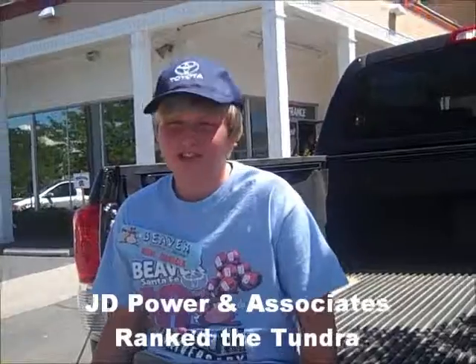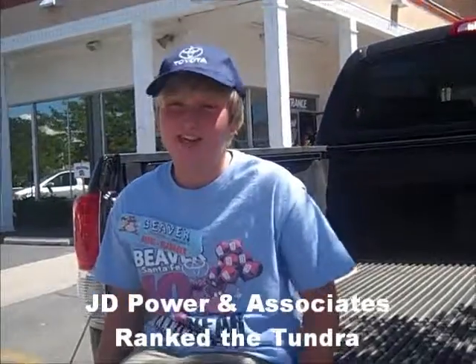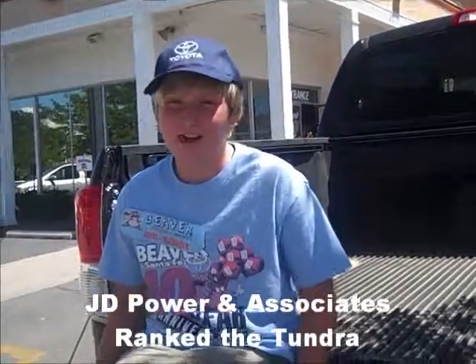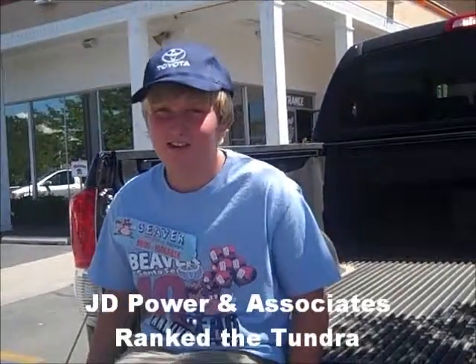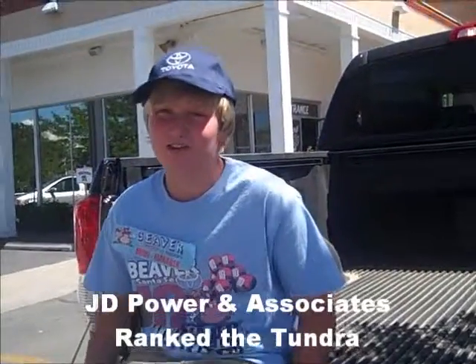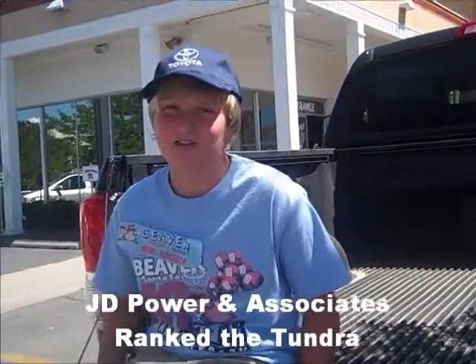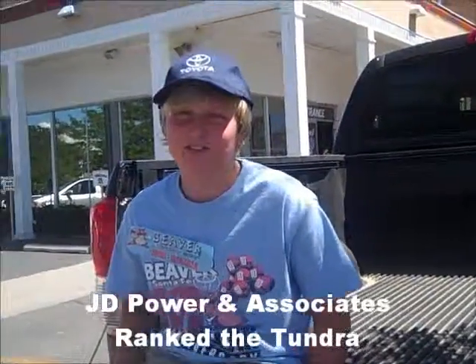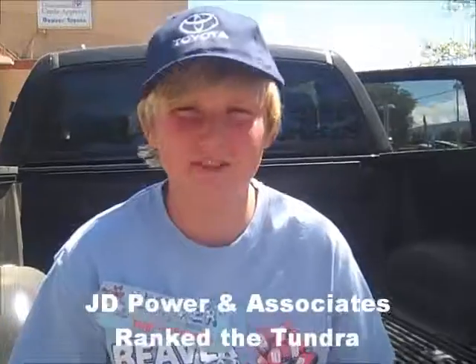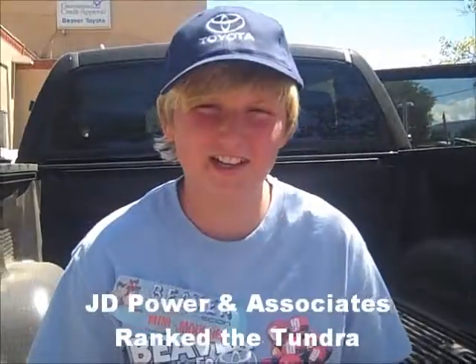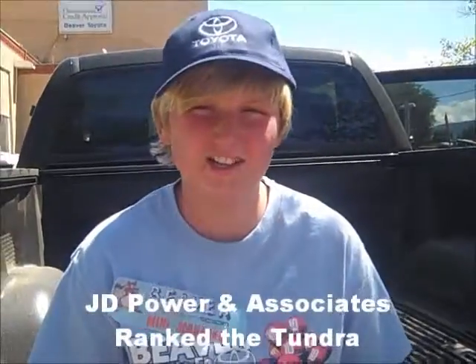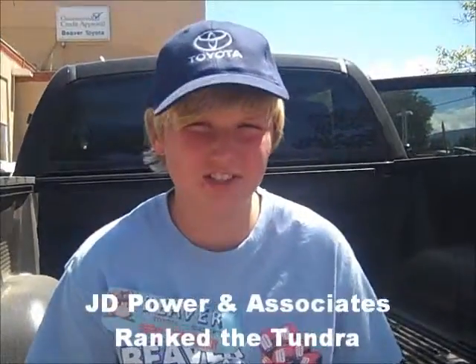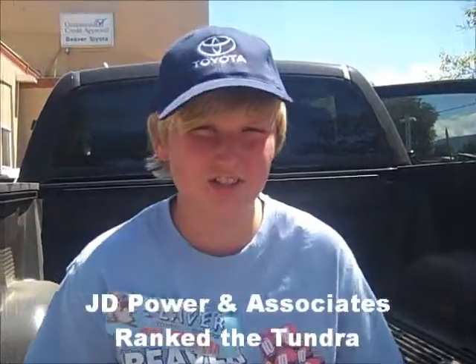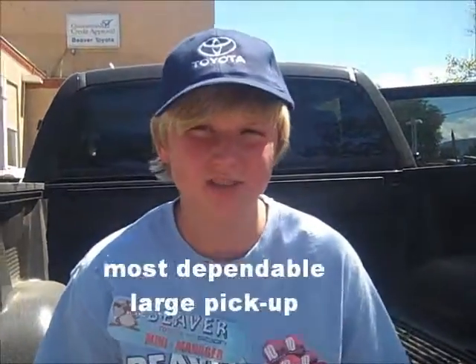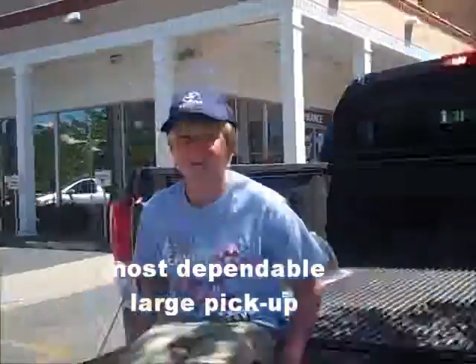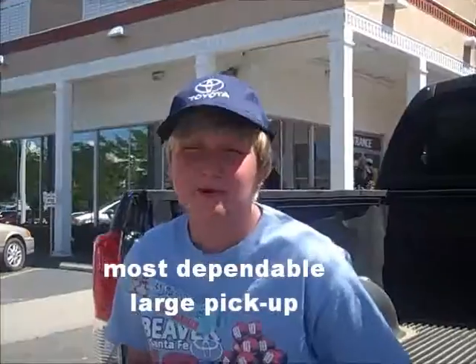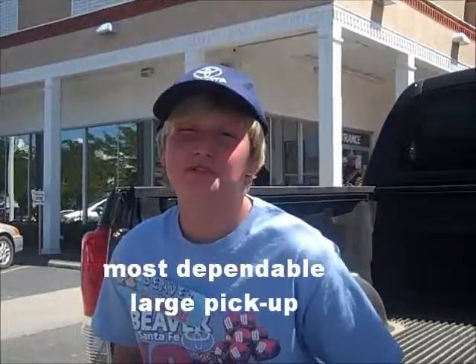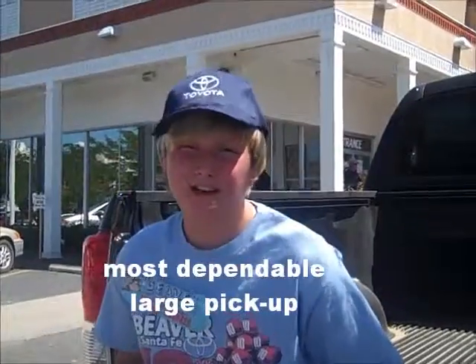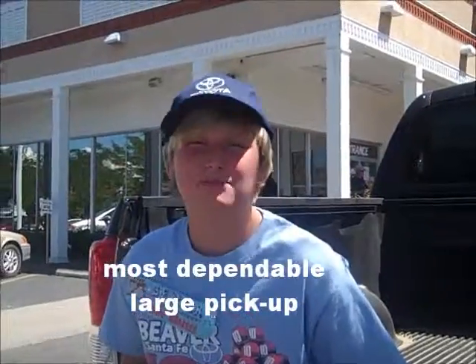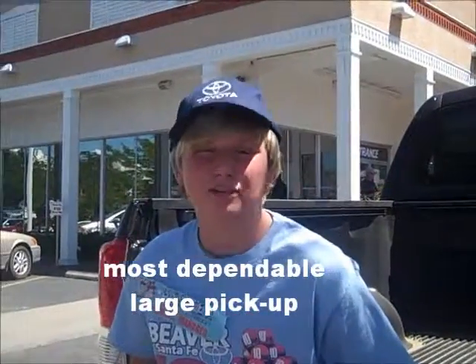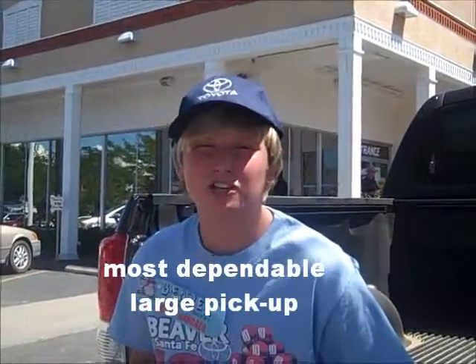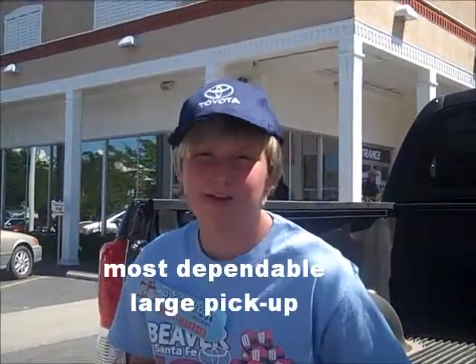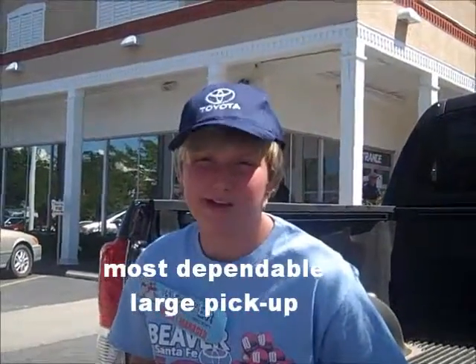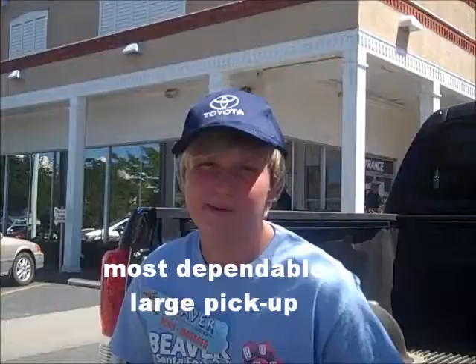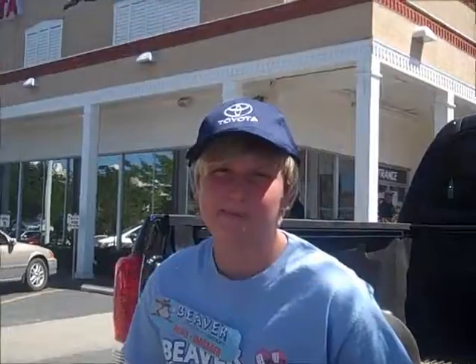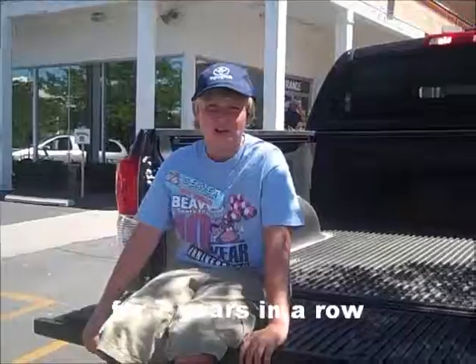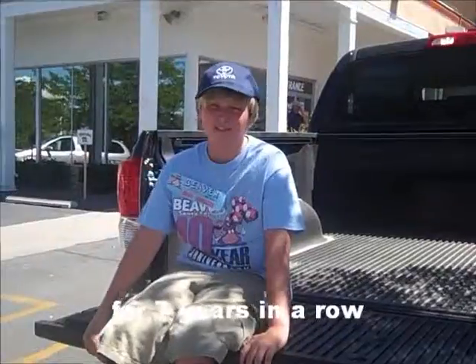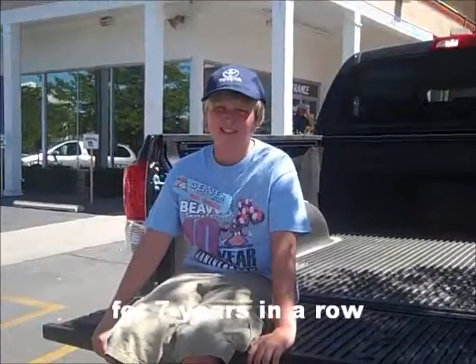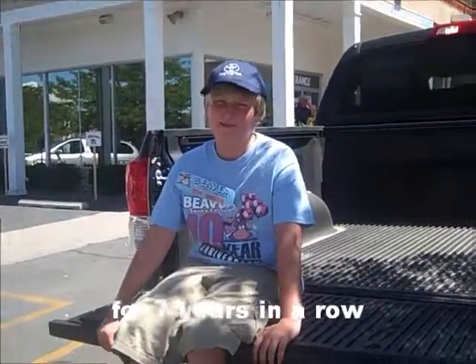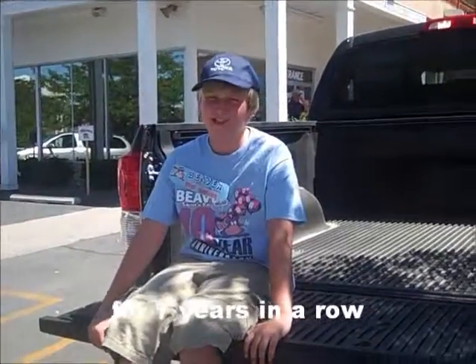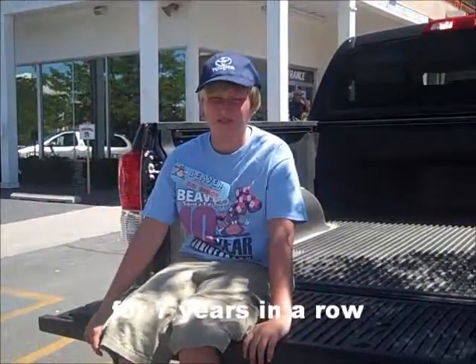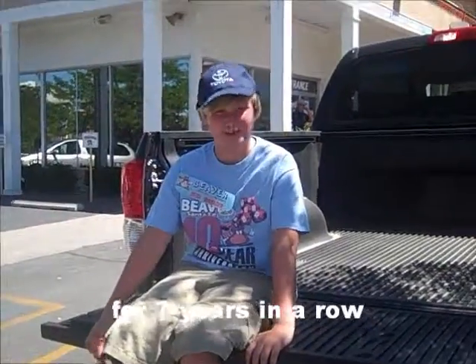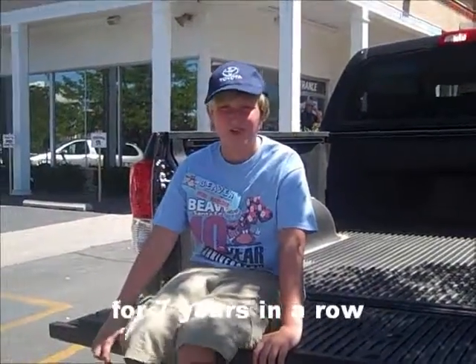J.D. Power Associates ranked the Tundra the most dependable large pickup for seven years in a row.